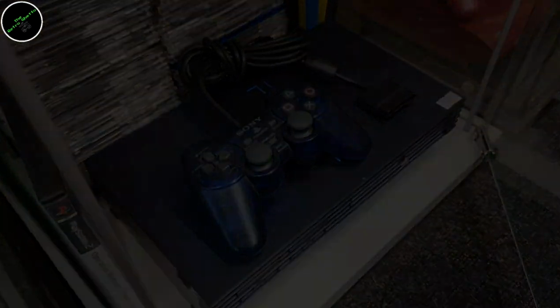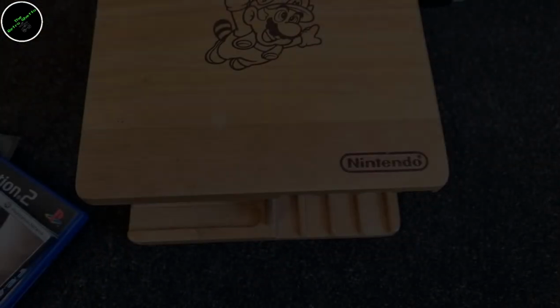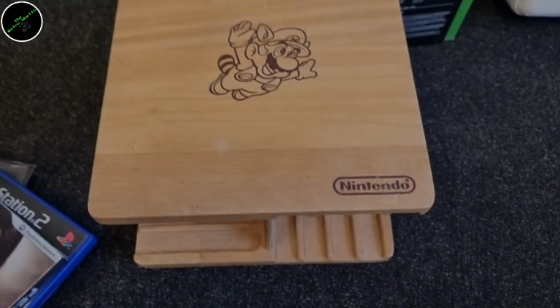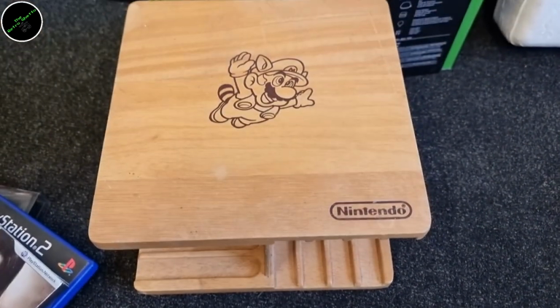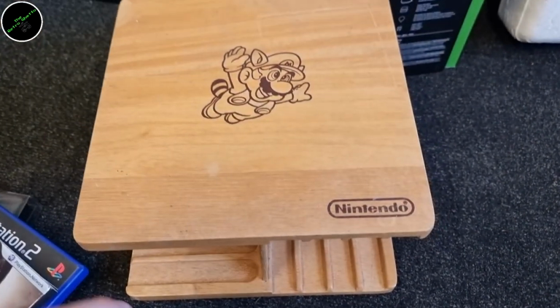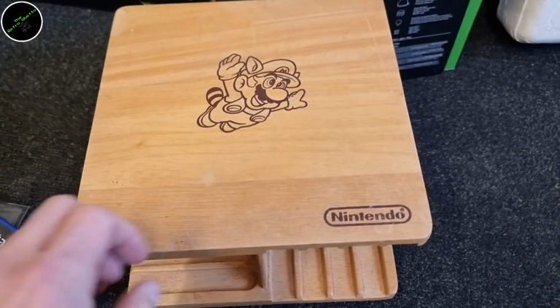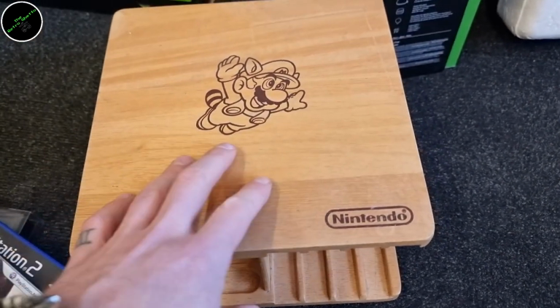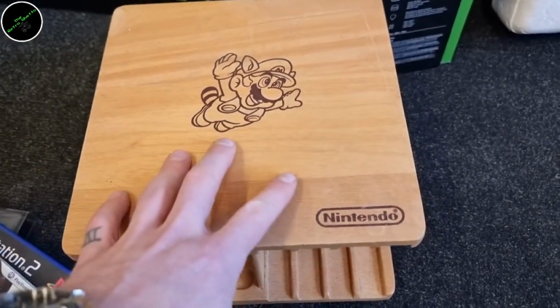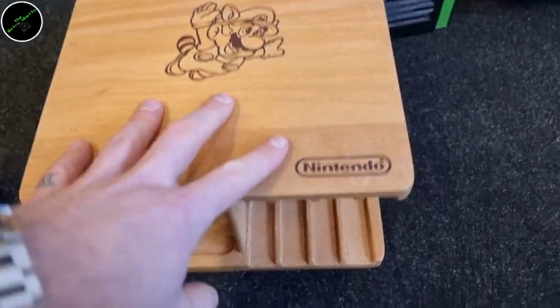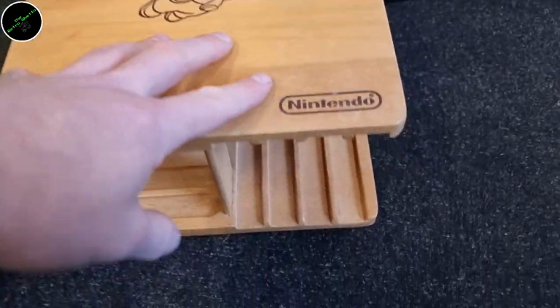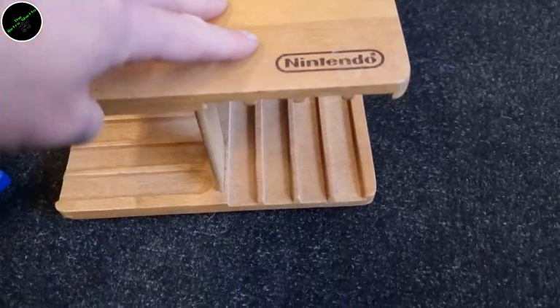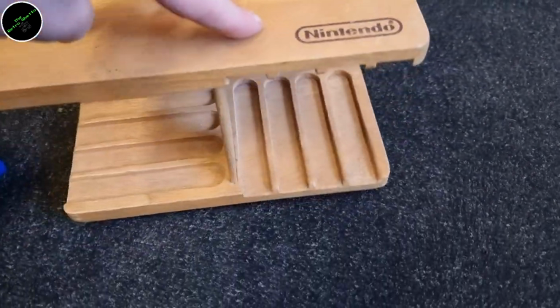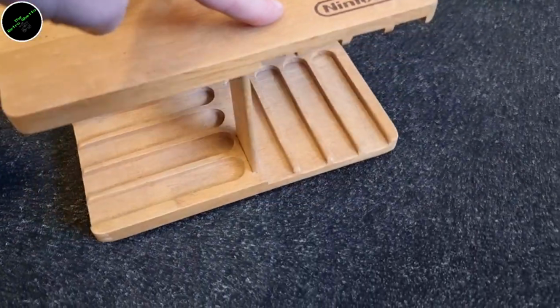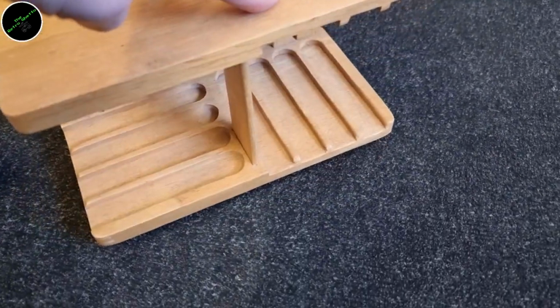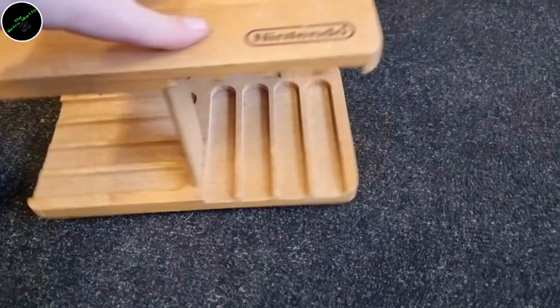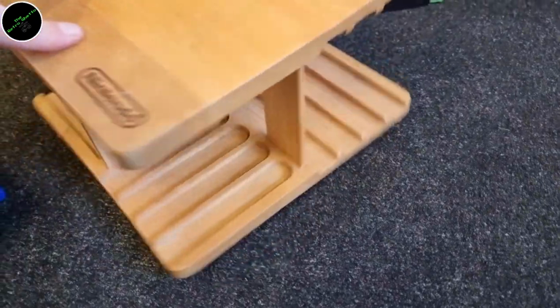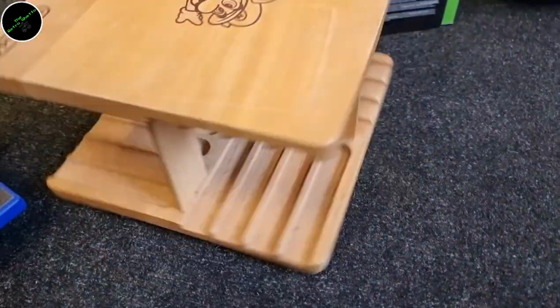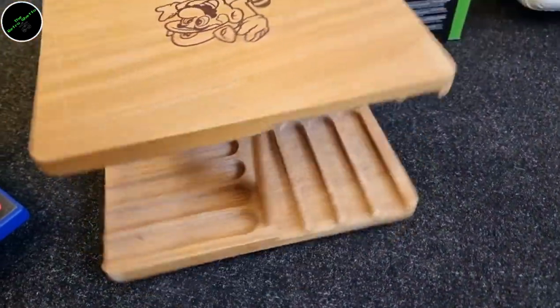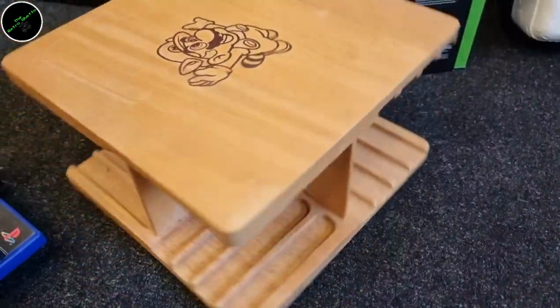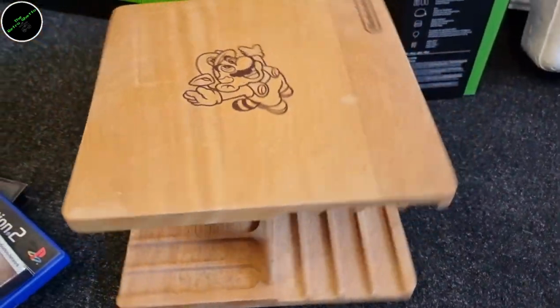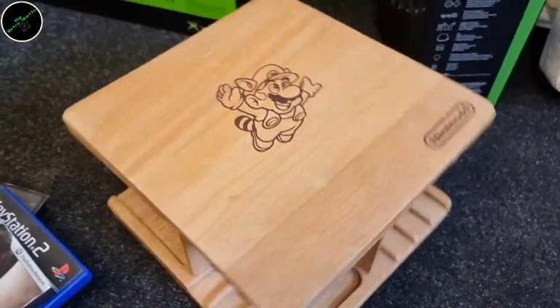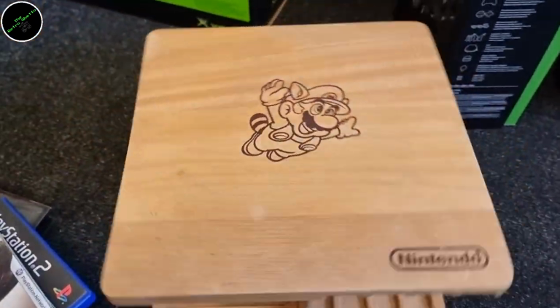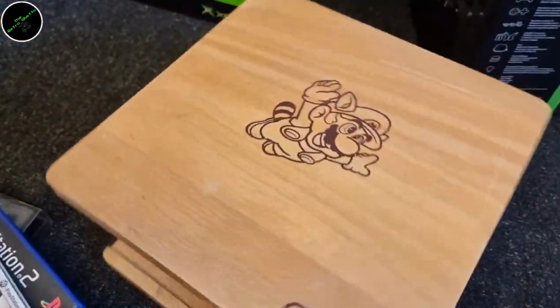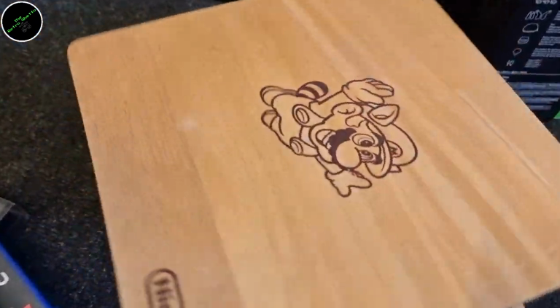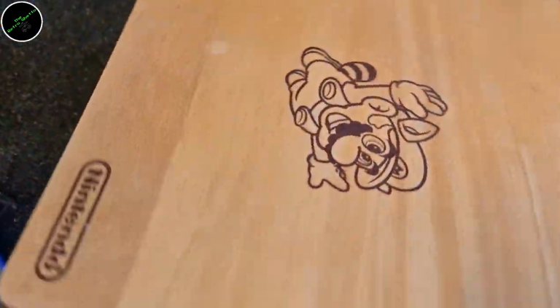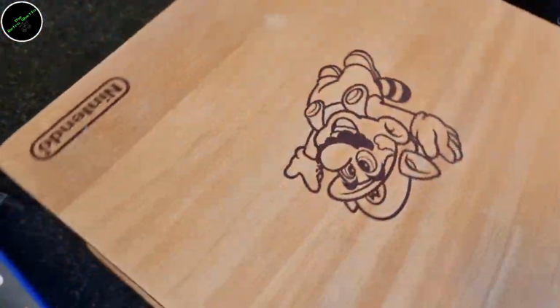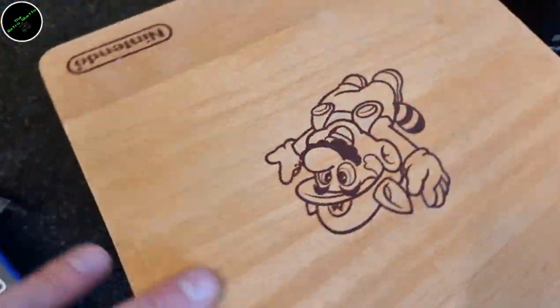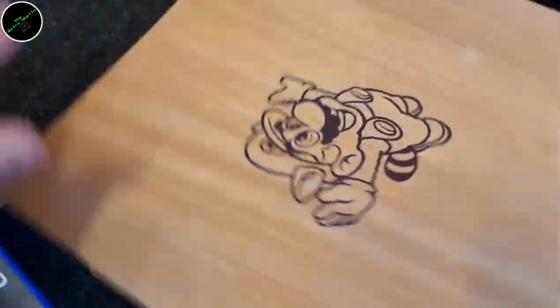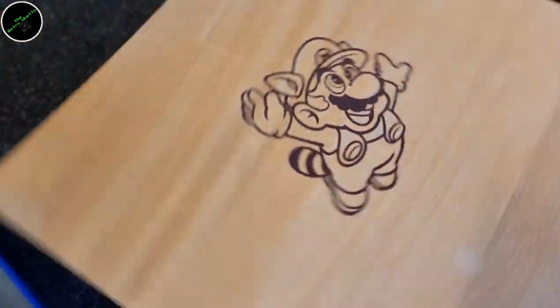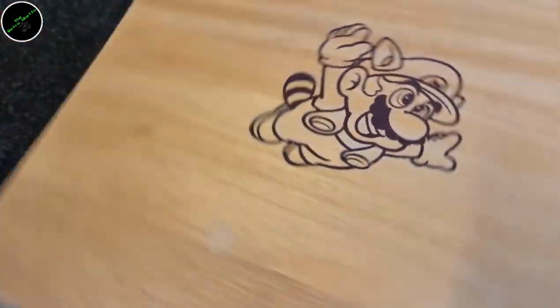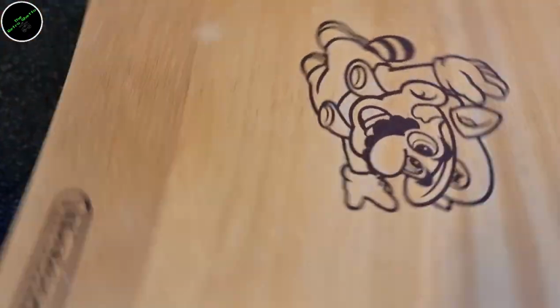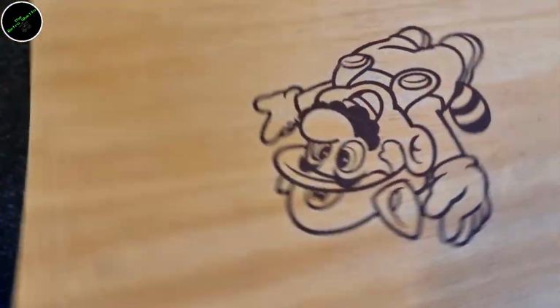See these very often anymore — official Nintendo cartridge holders. Very cool.